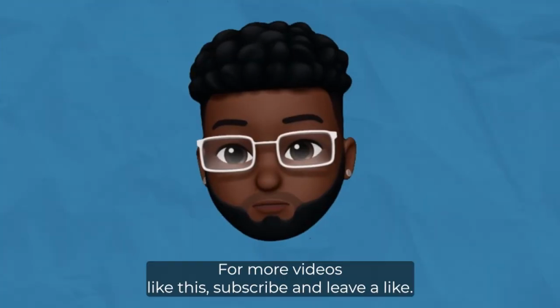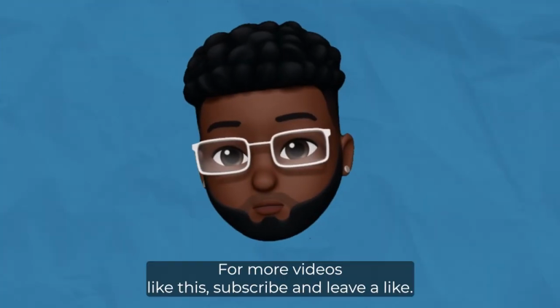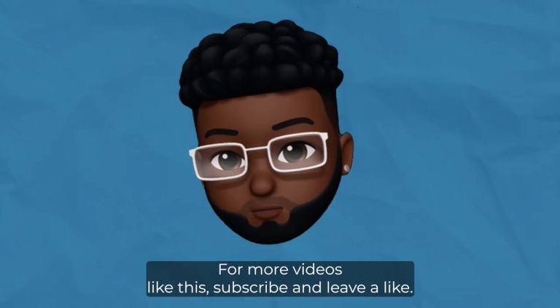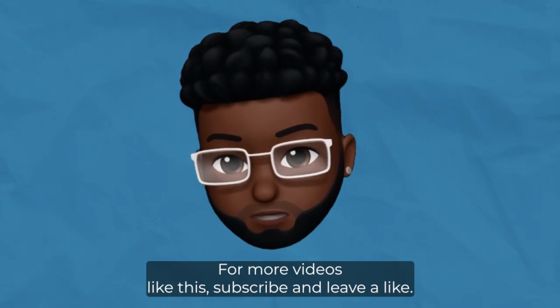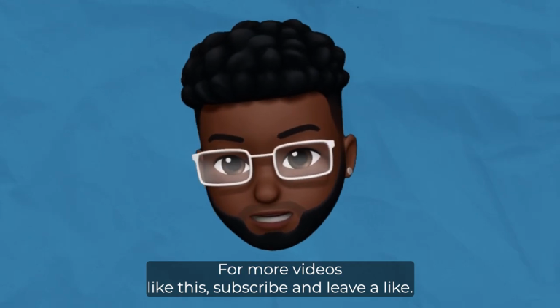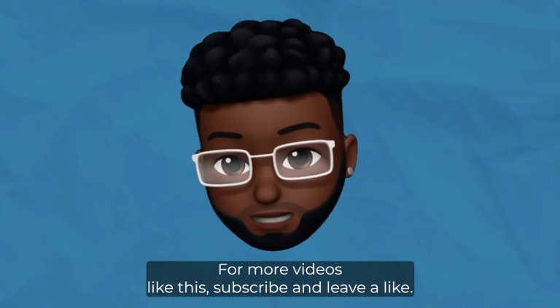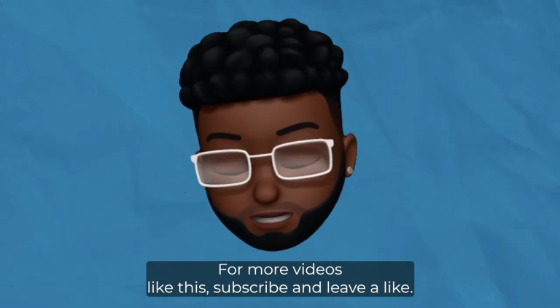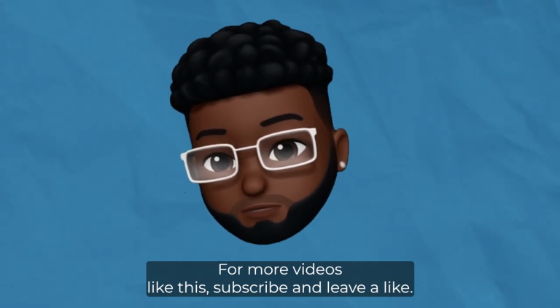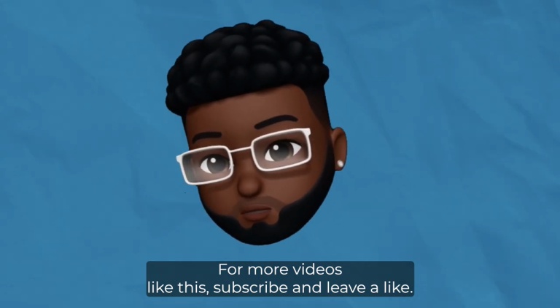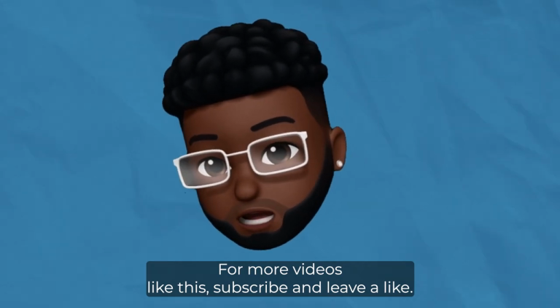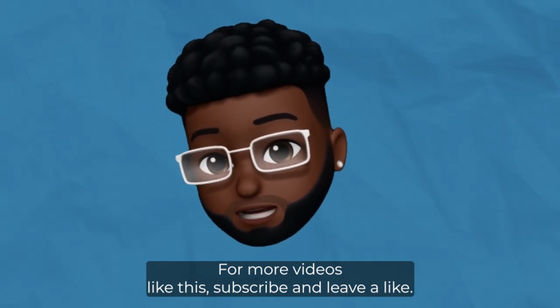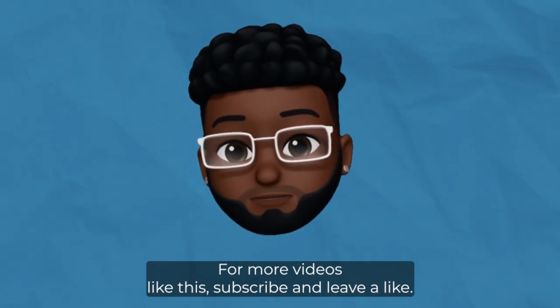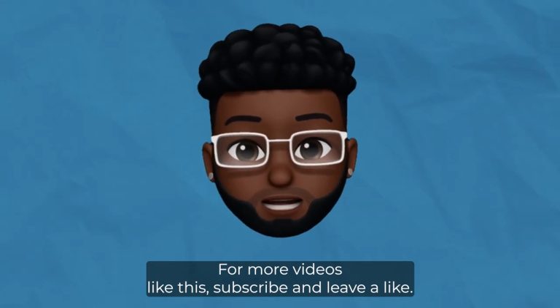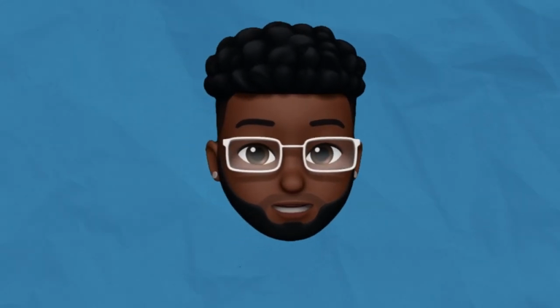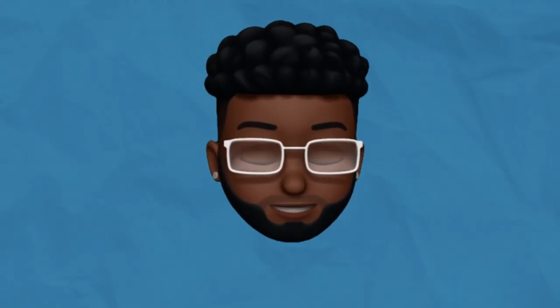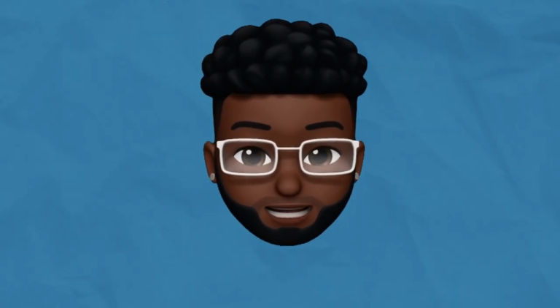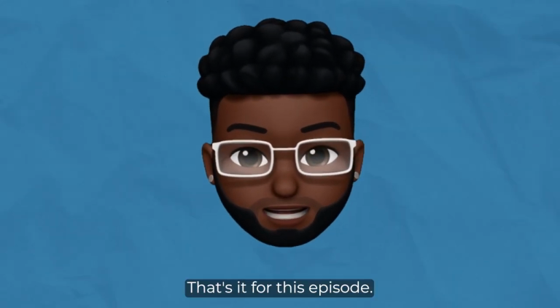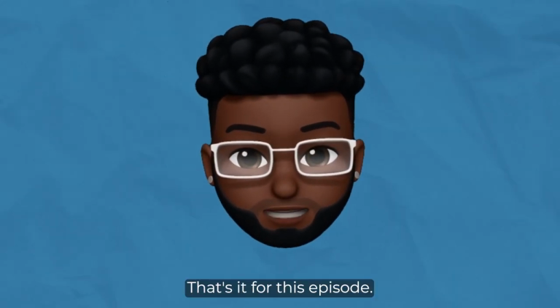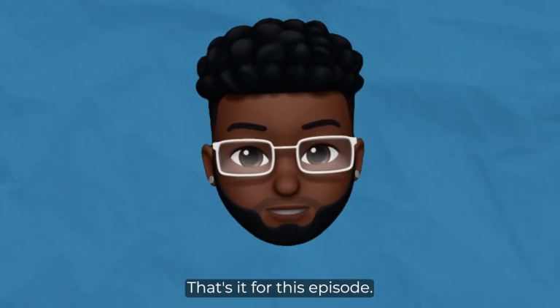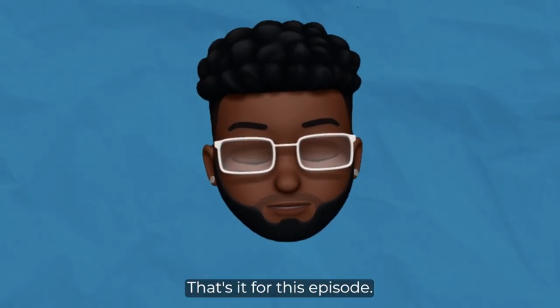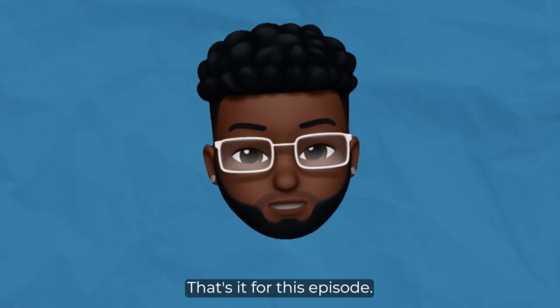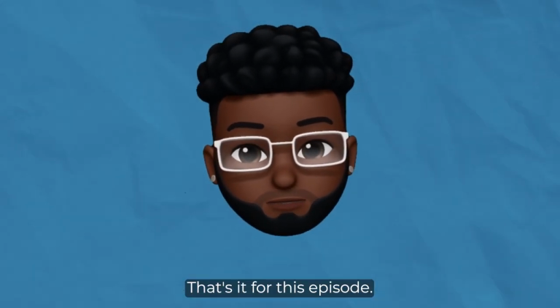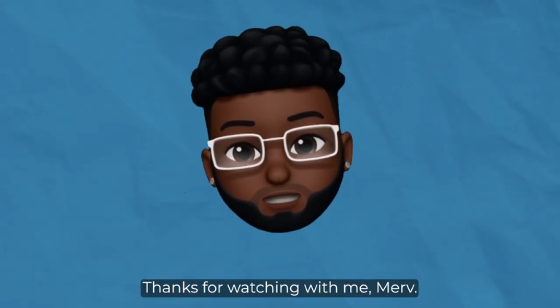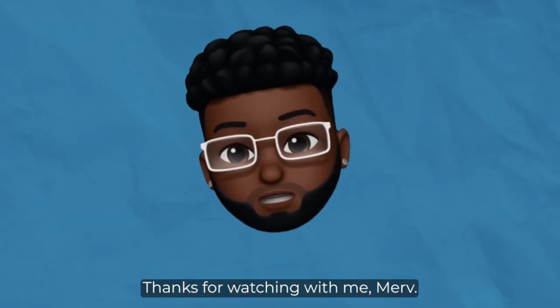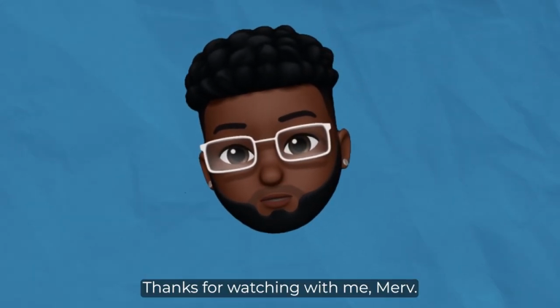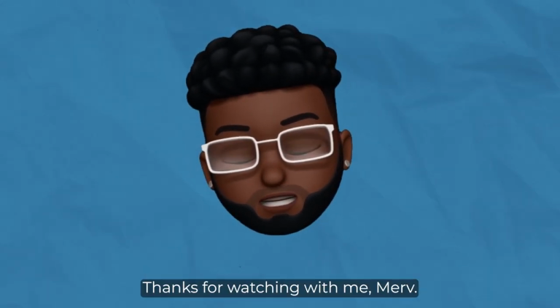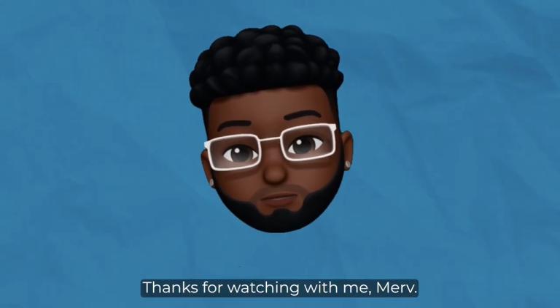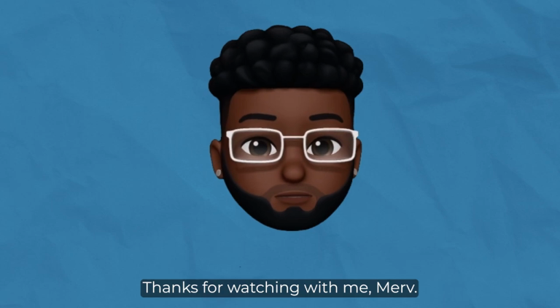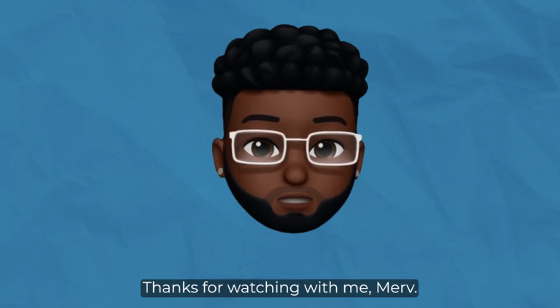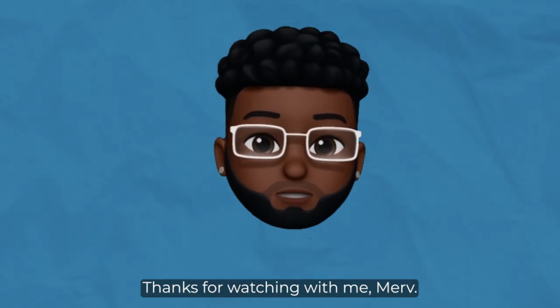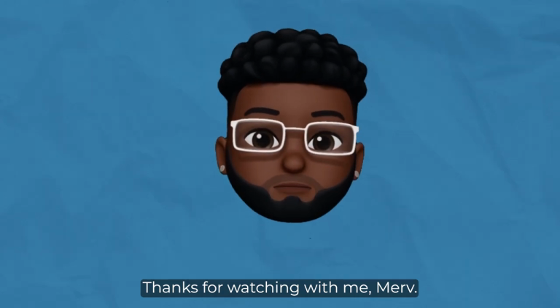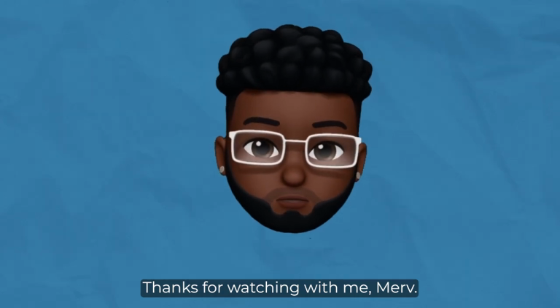For more videos like this, subscribe and leave a like. That's it for this episode. Thanks for watching with me, Merv.